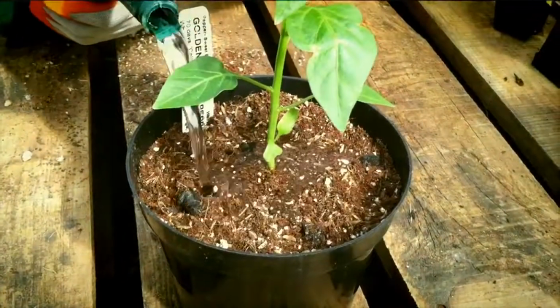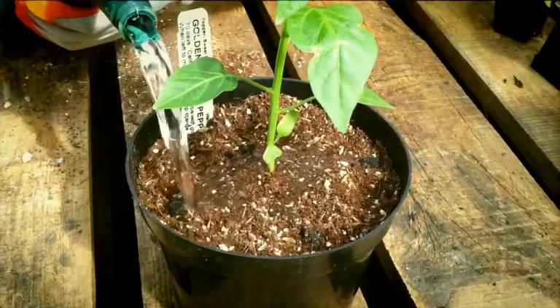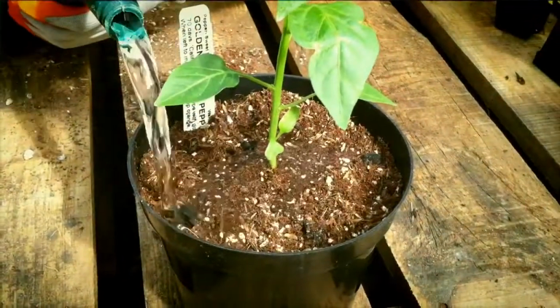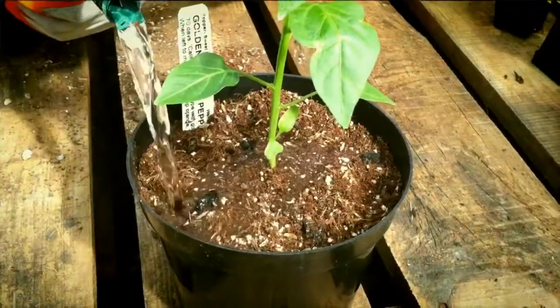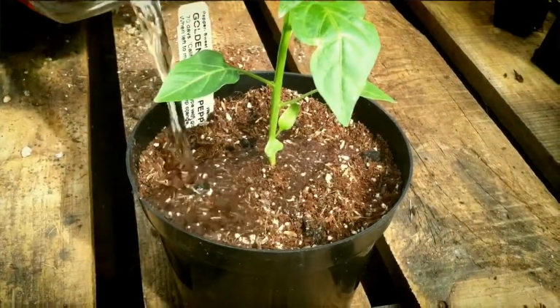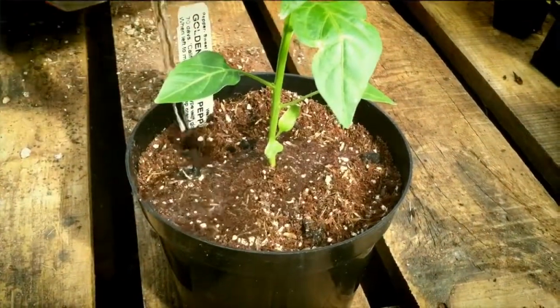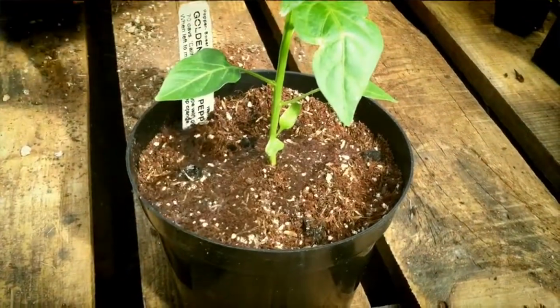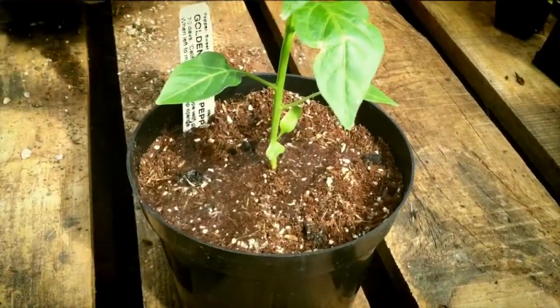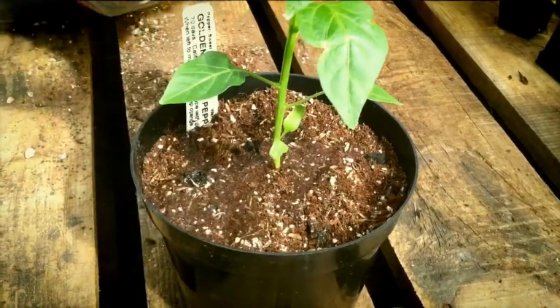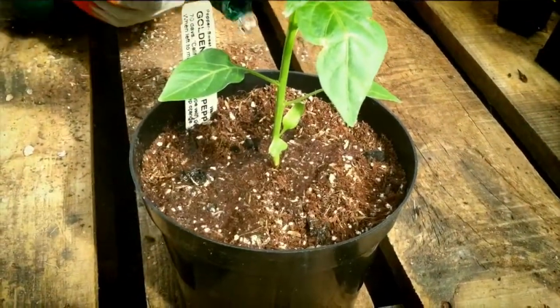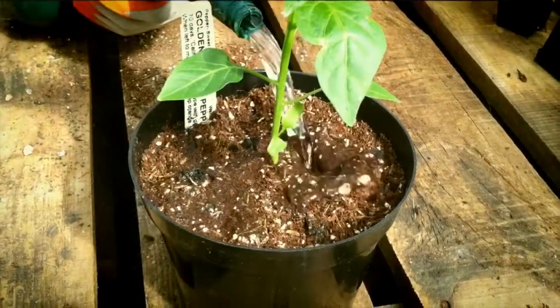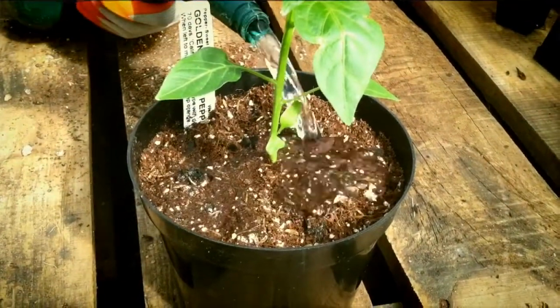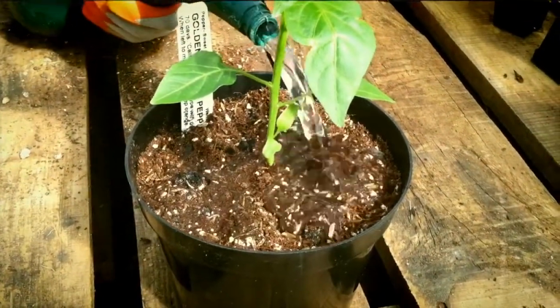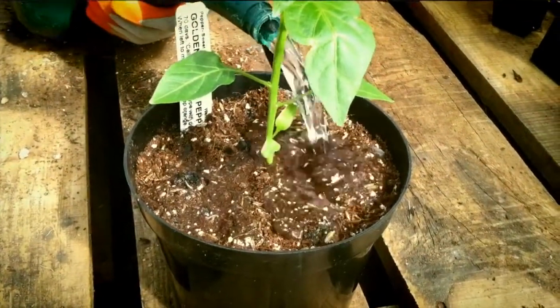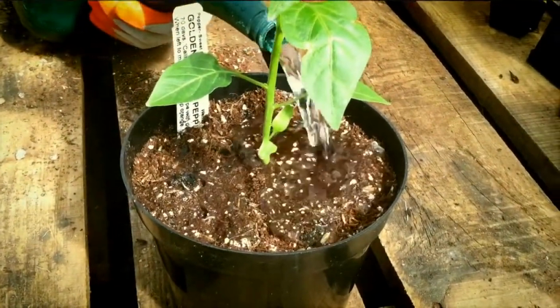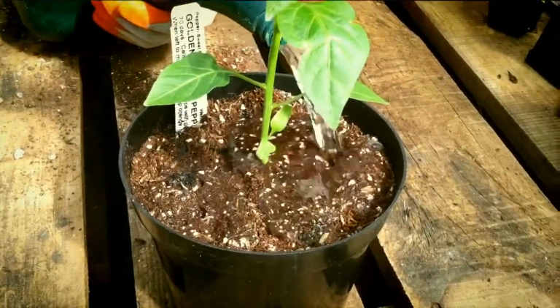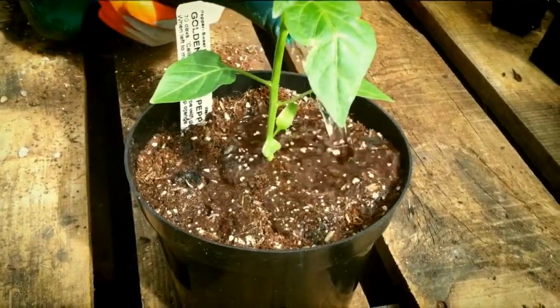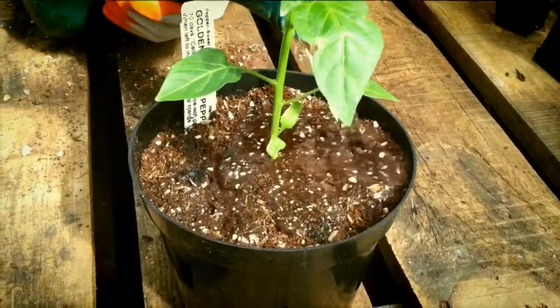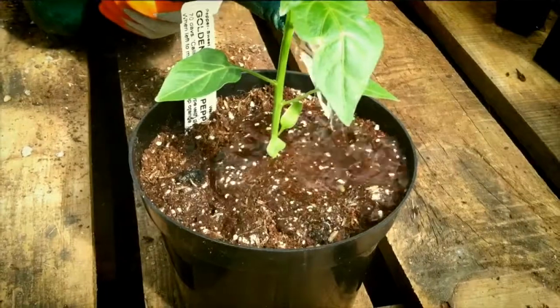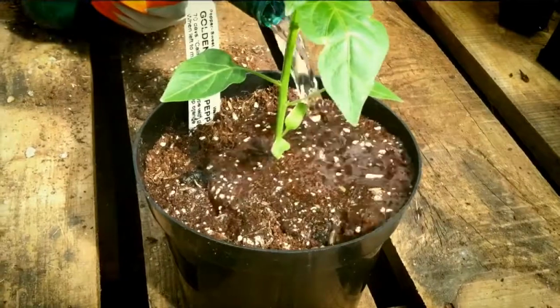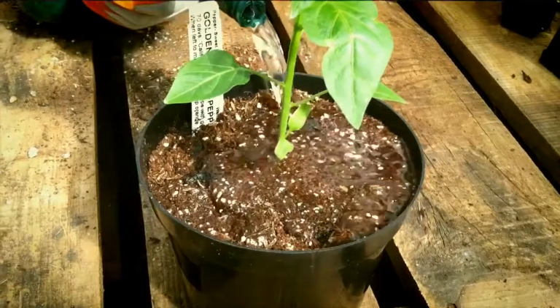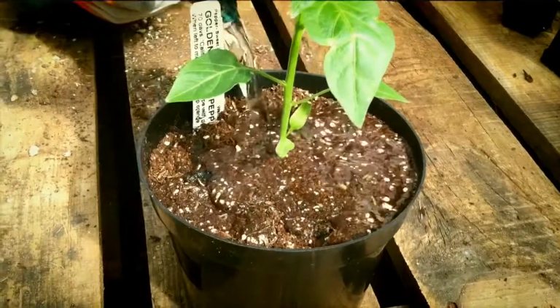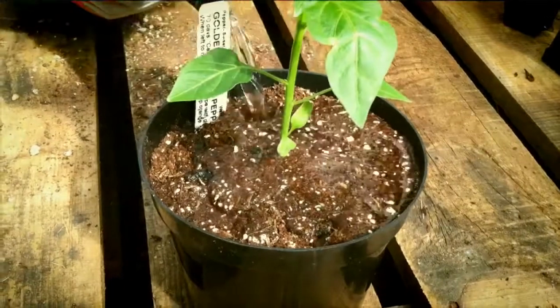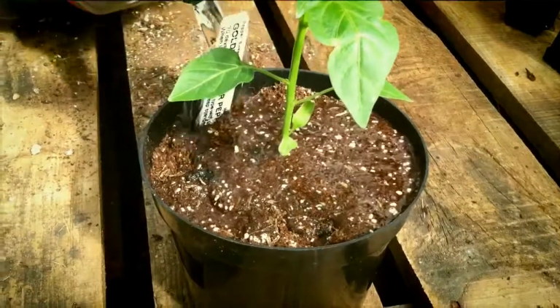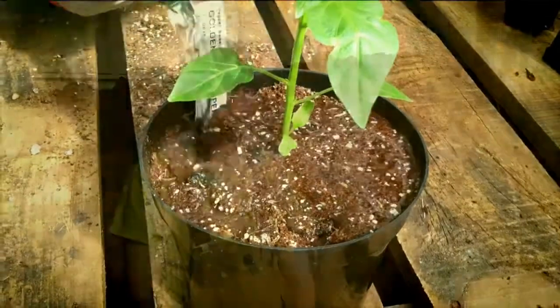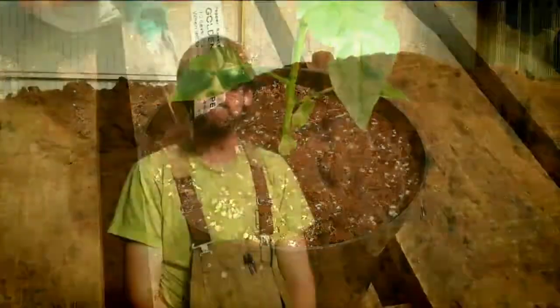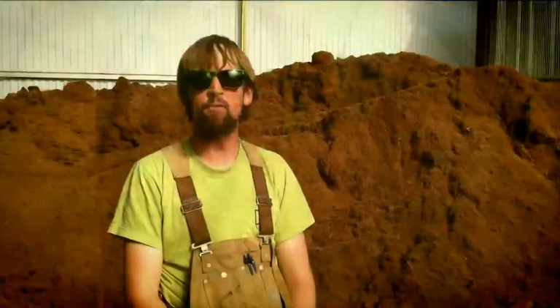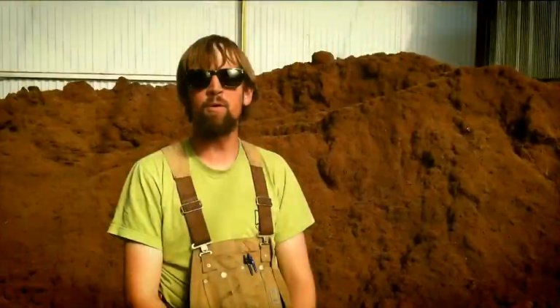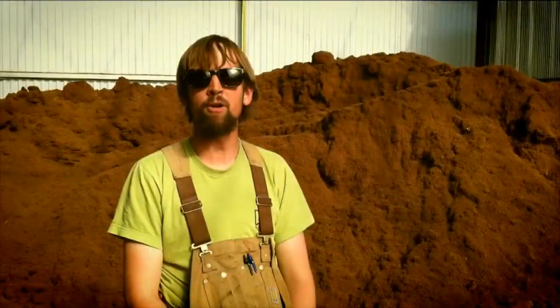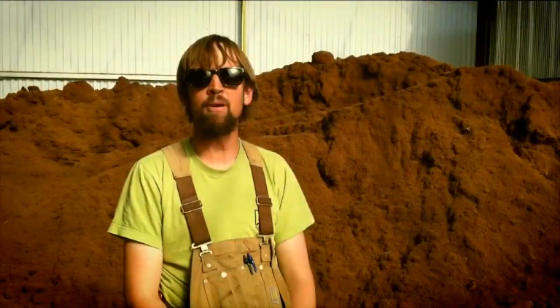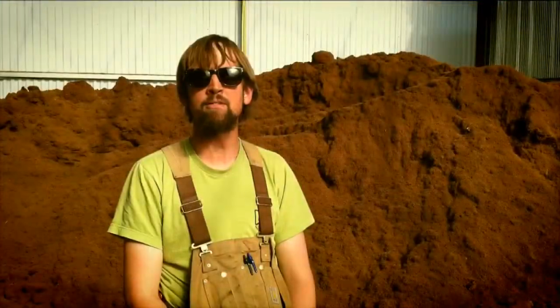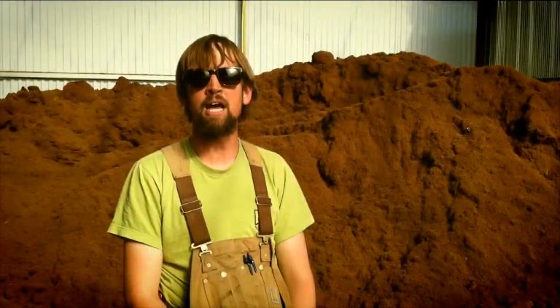Well, great. We've done all we're really going to need to do when it comes to maintaining these seedlings before we bring them outside.